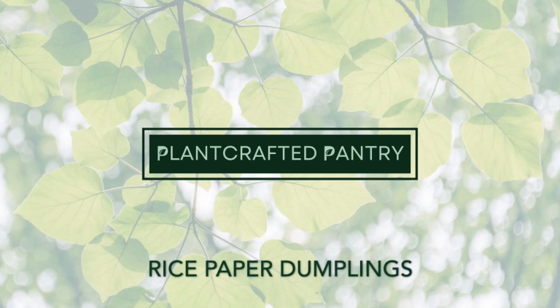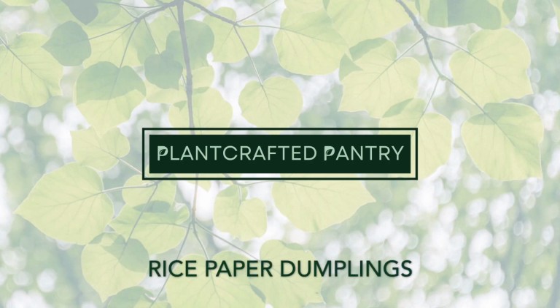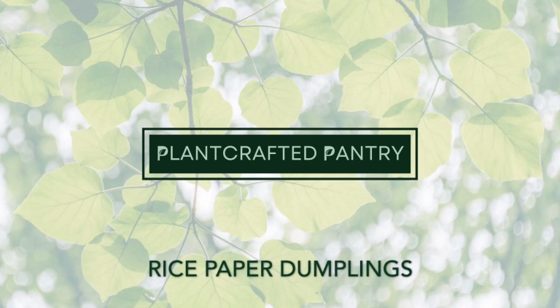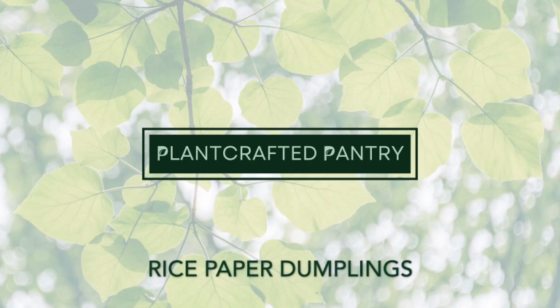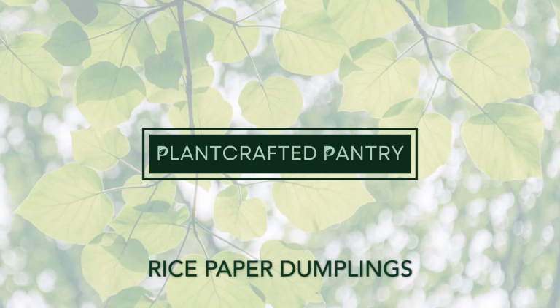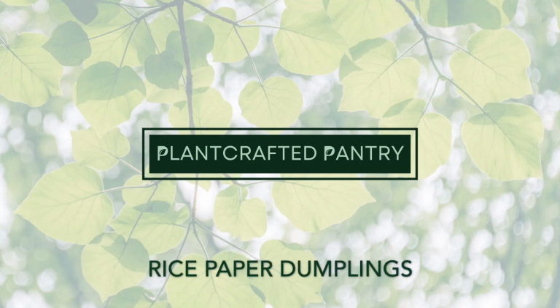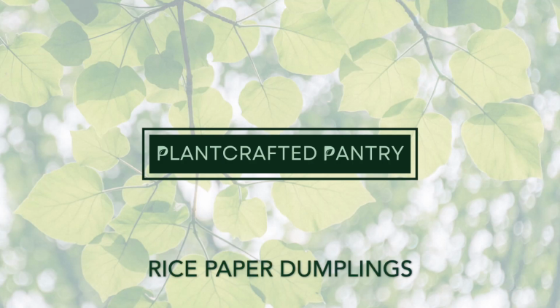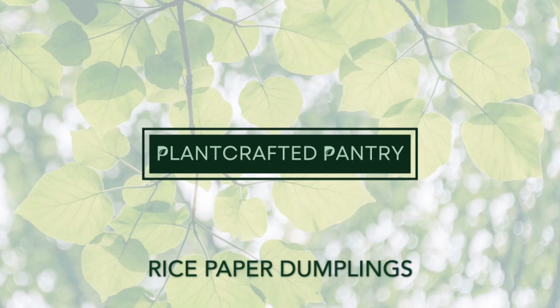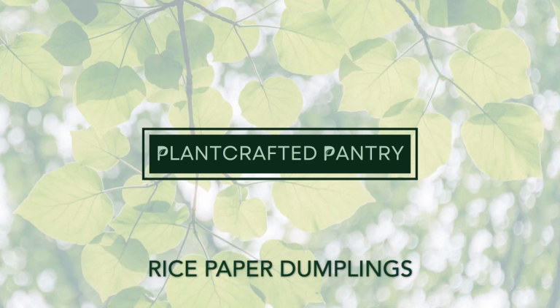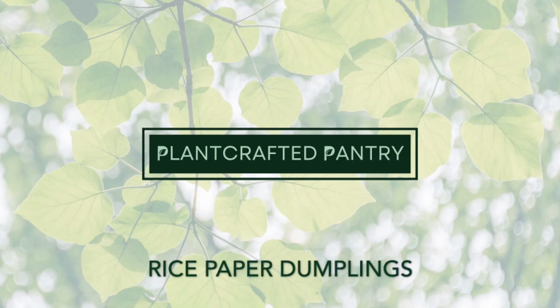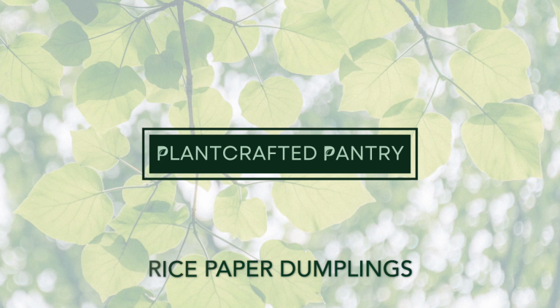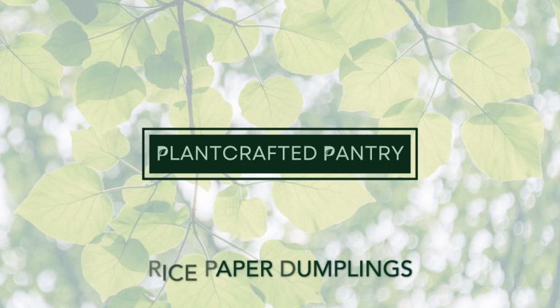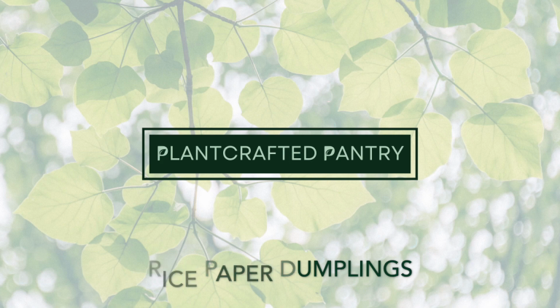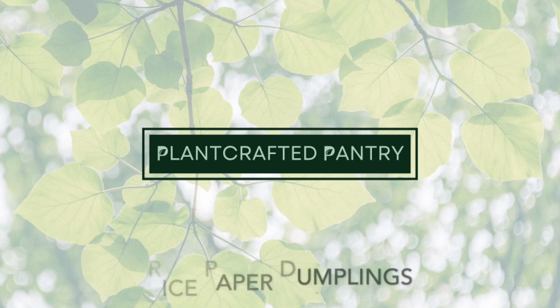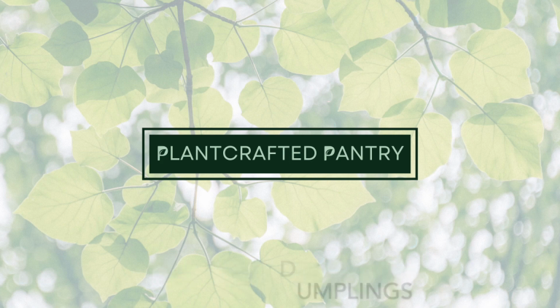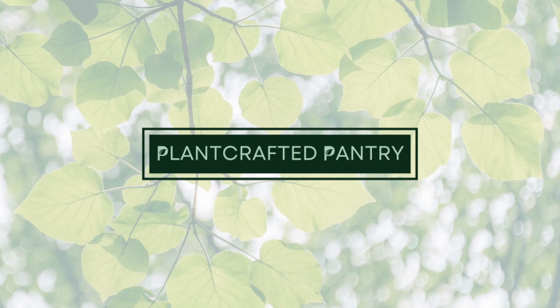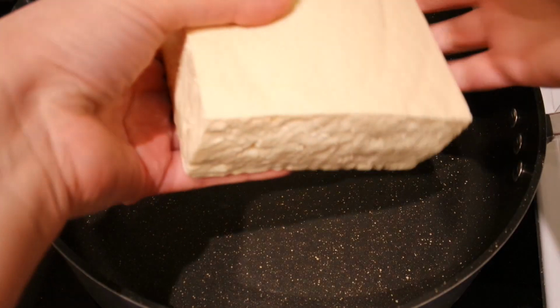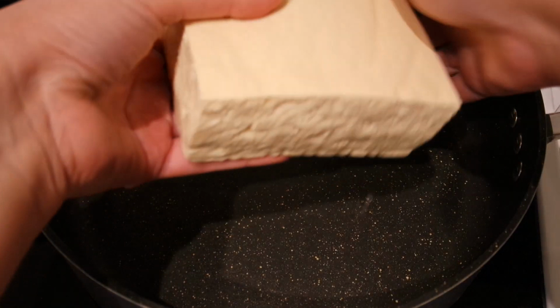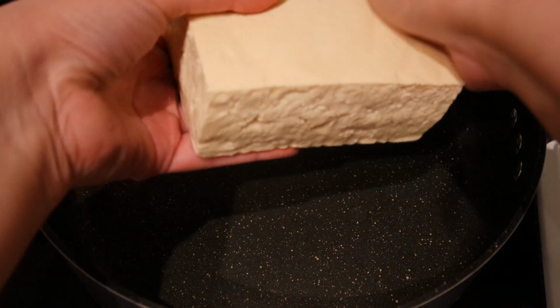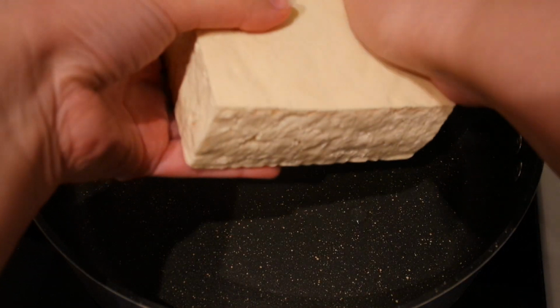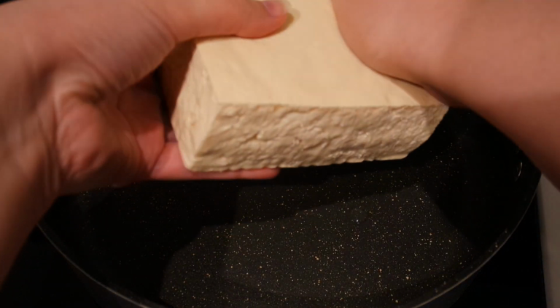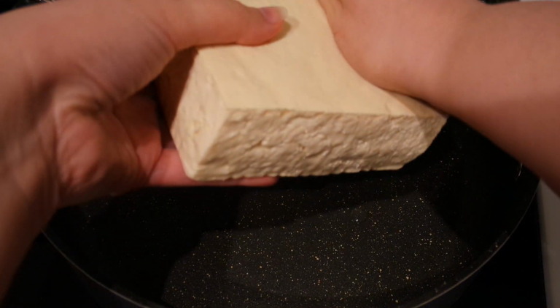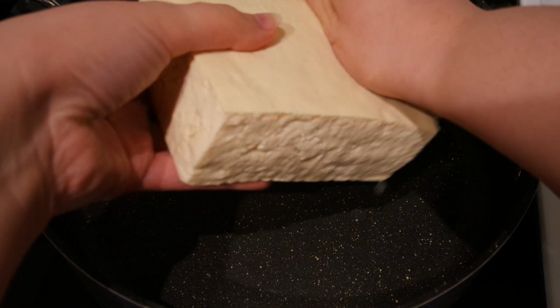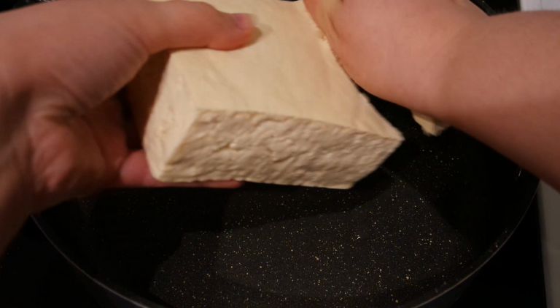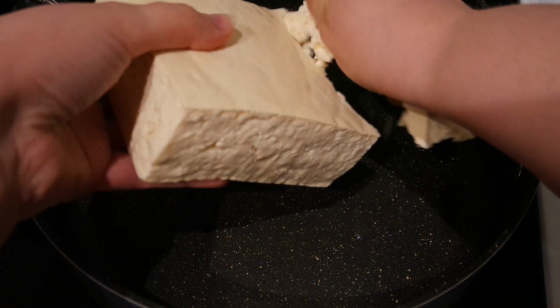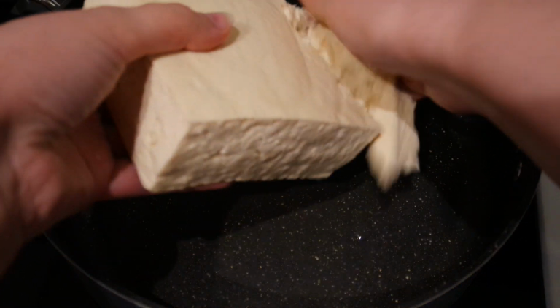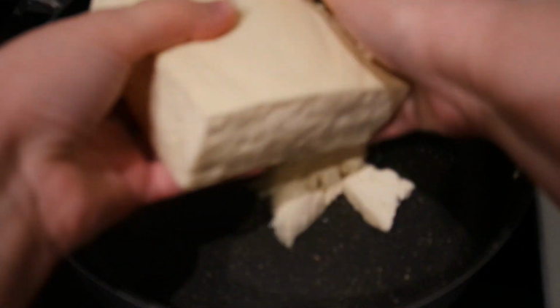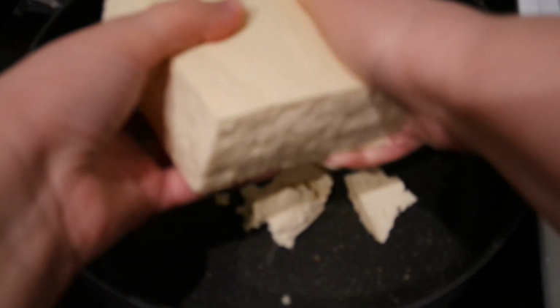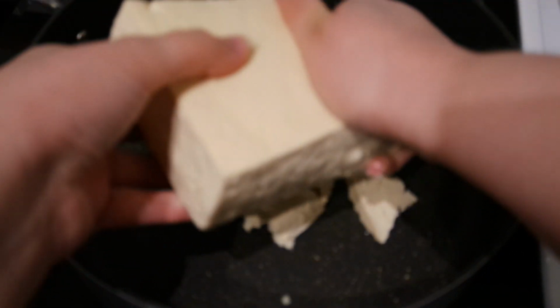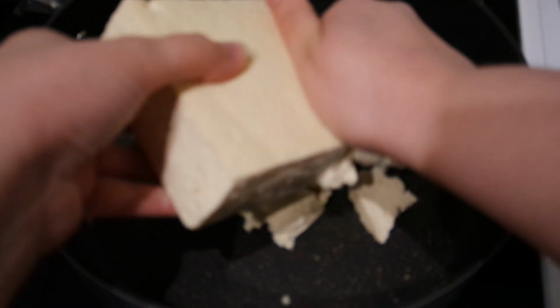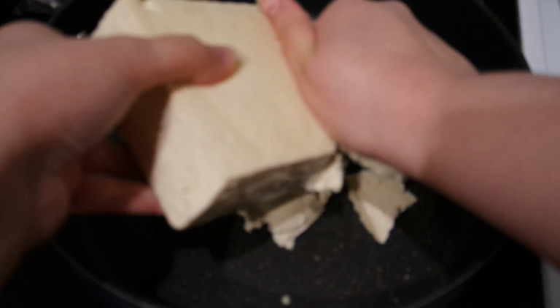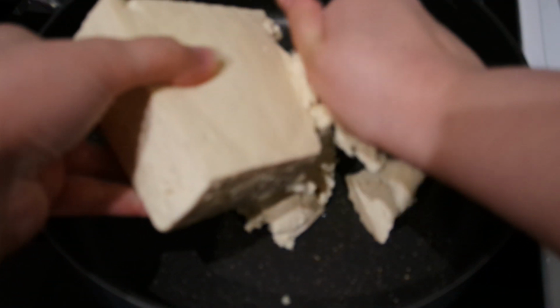Hello, and welcome to Plant Crafted Pantry. Today, we are making rice paper dumplings.